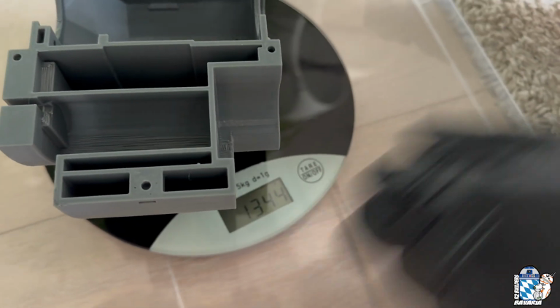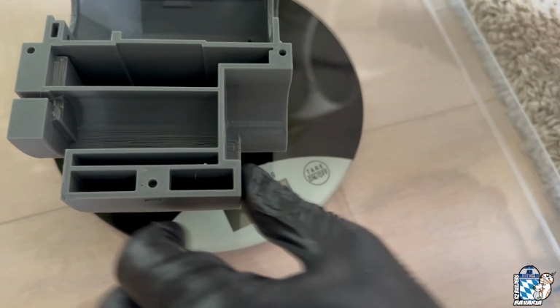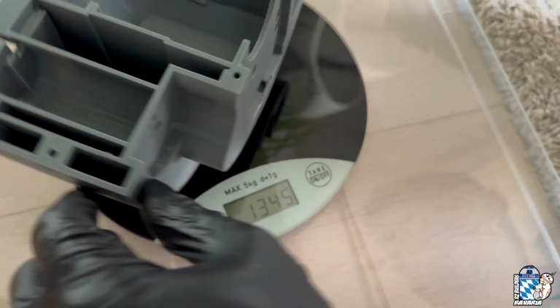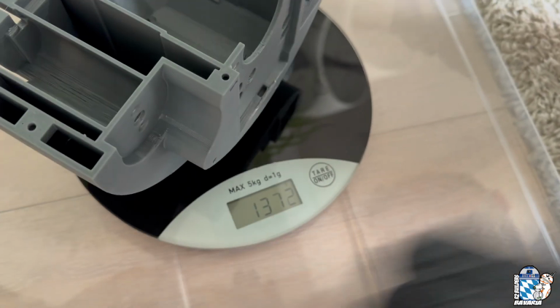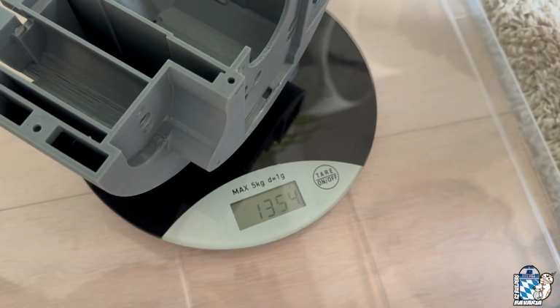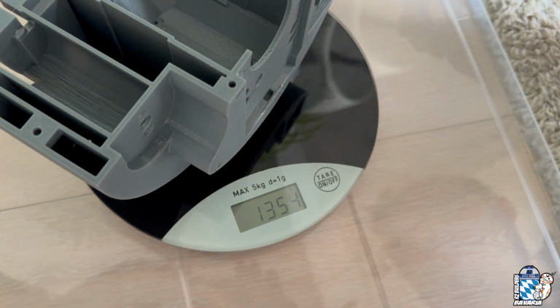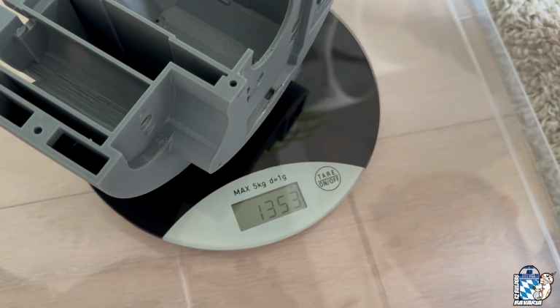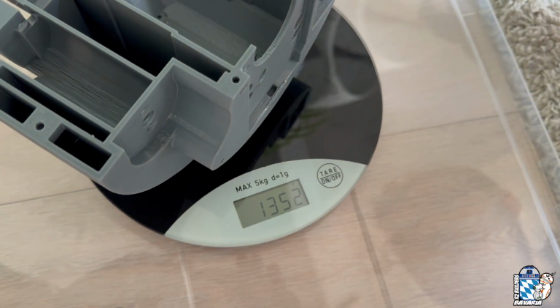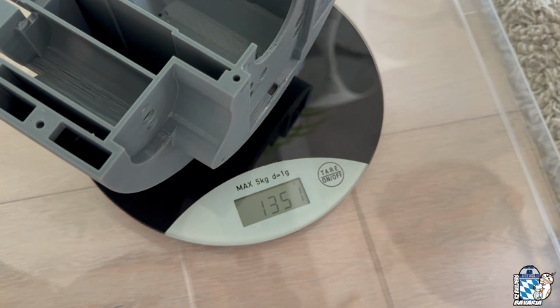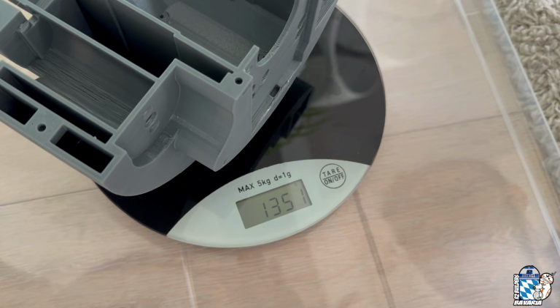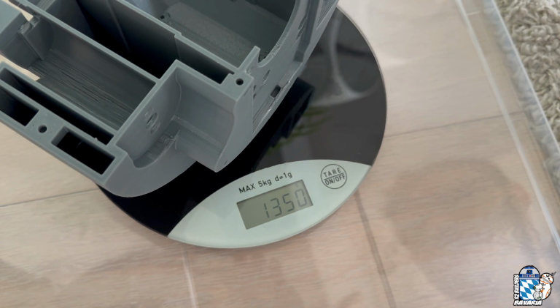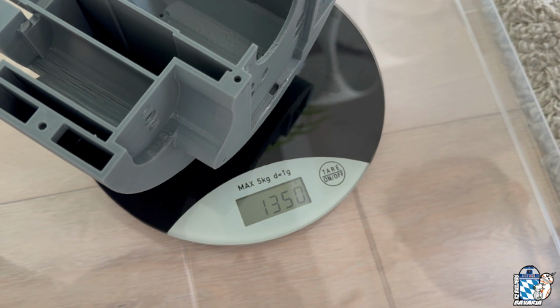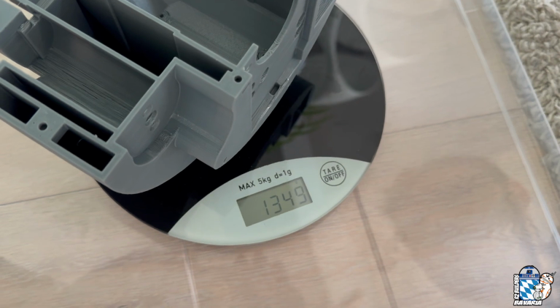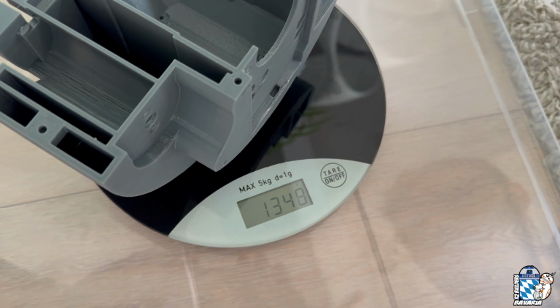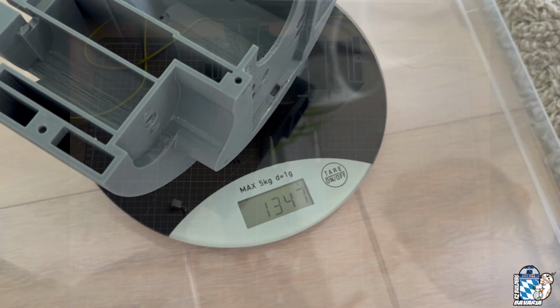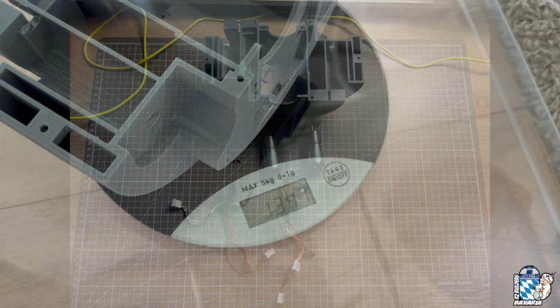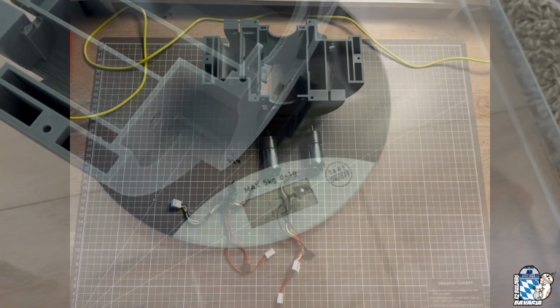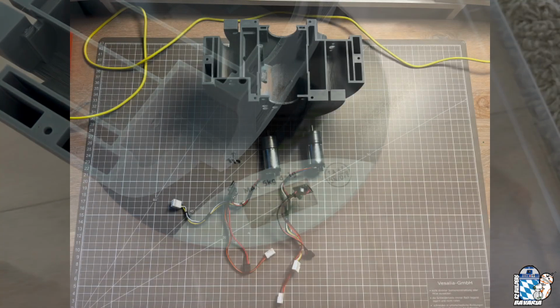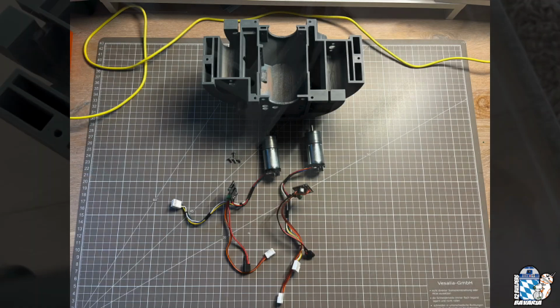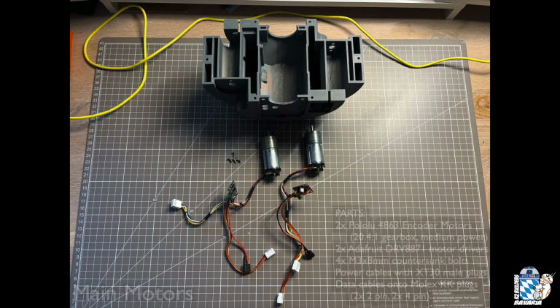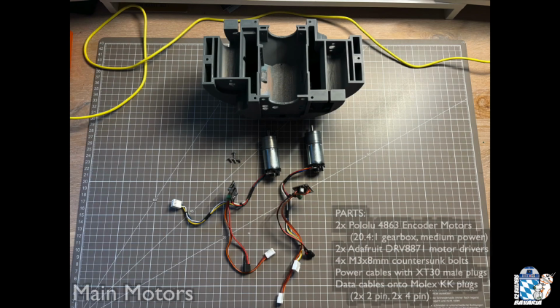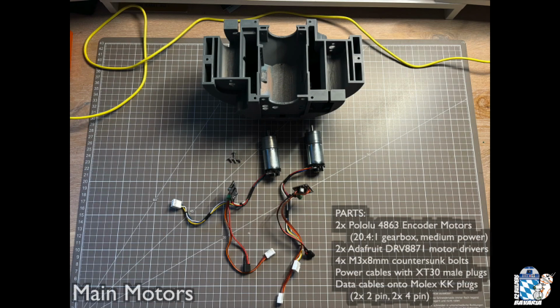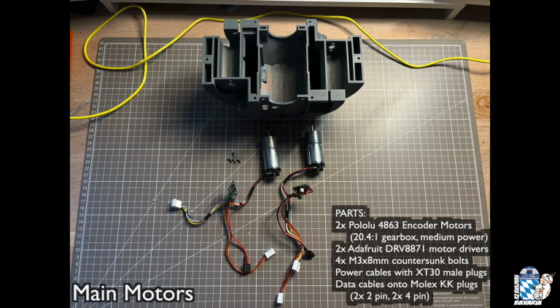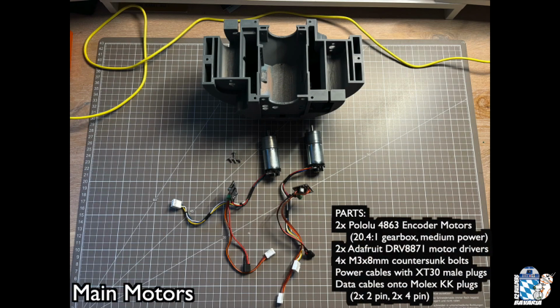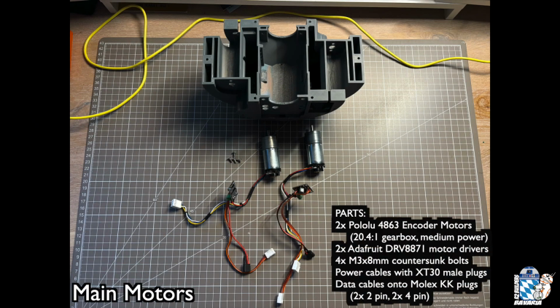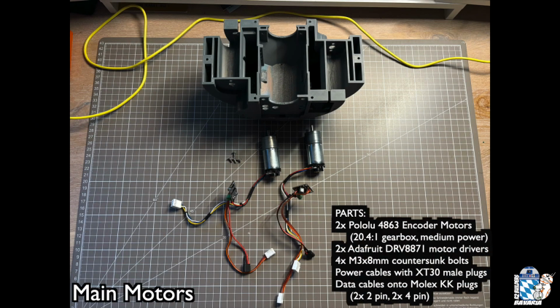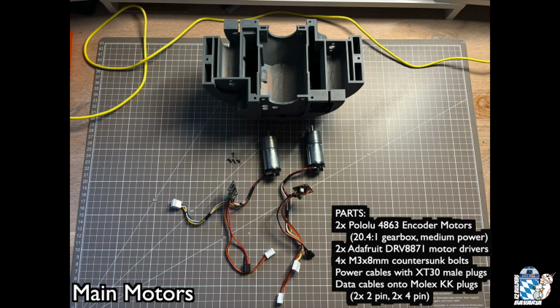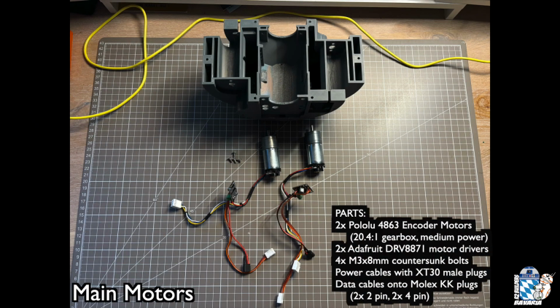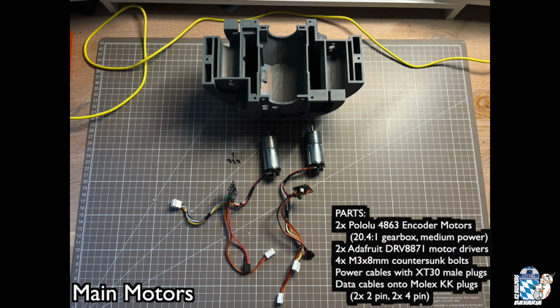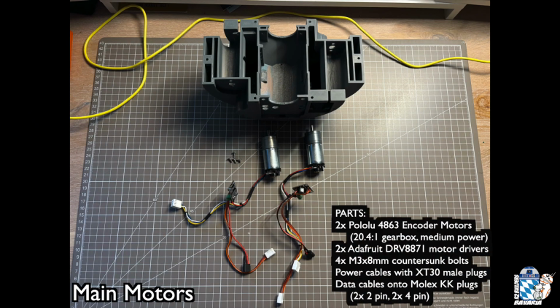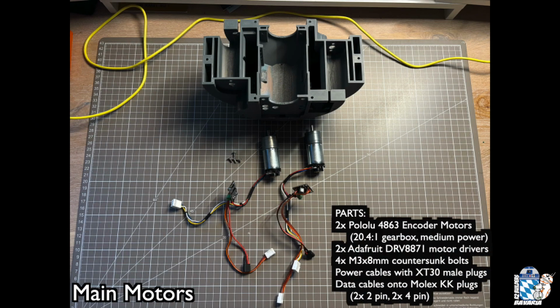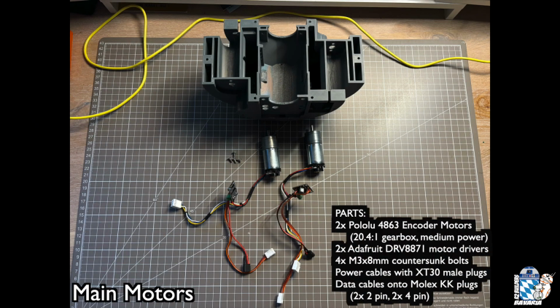Set the body aside until the resin is well cured. In the next step, we add the main motors.